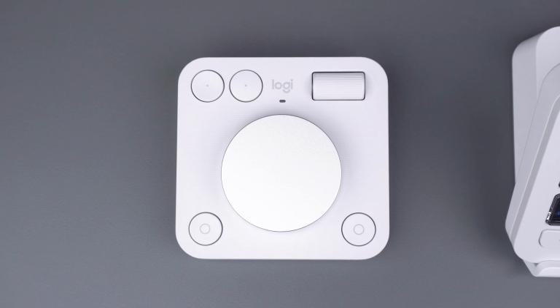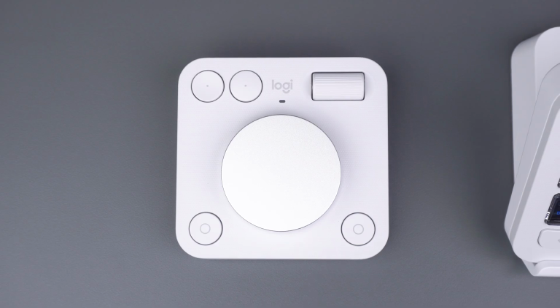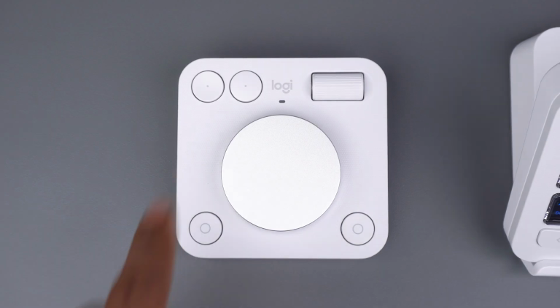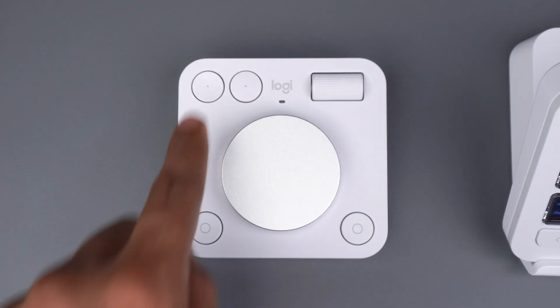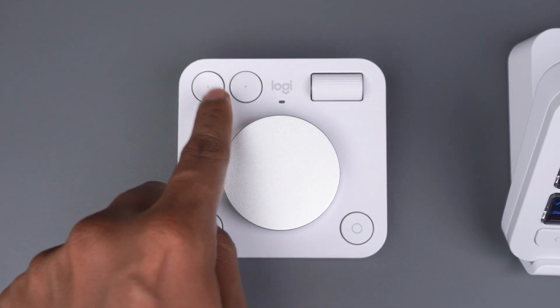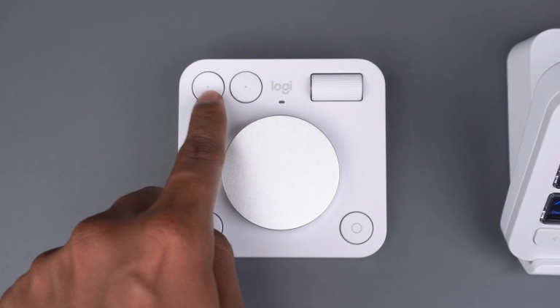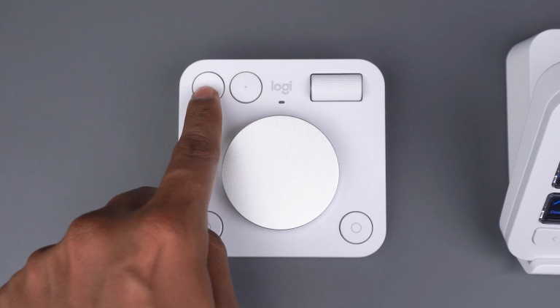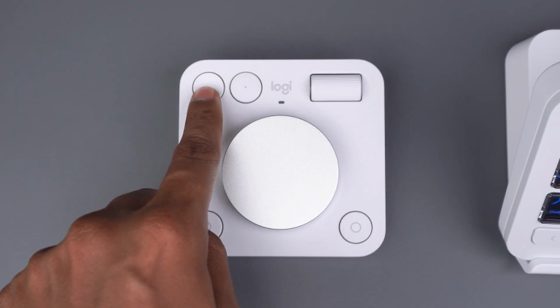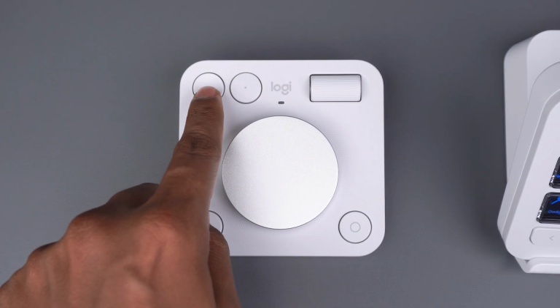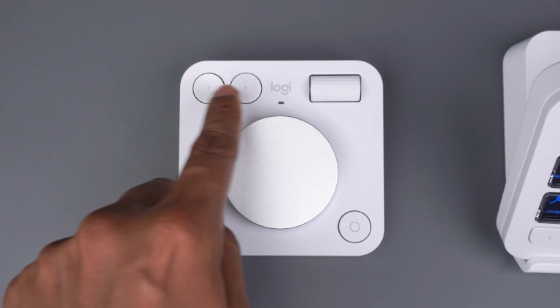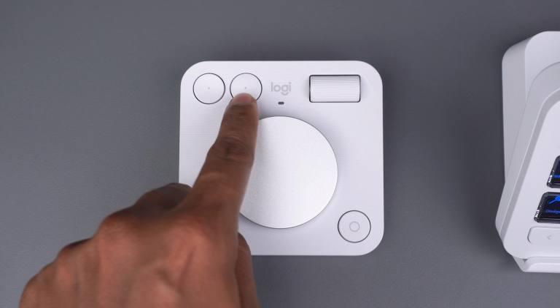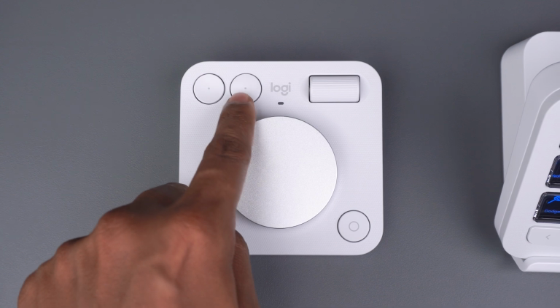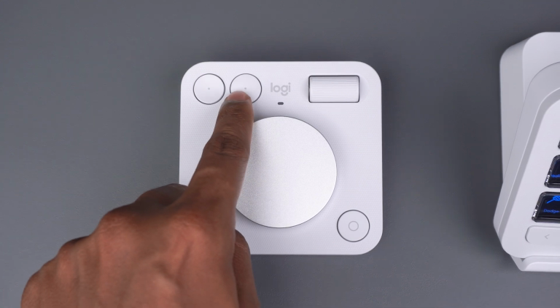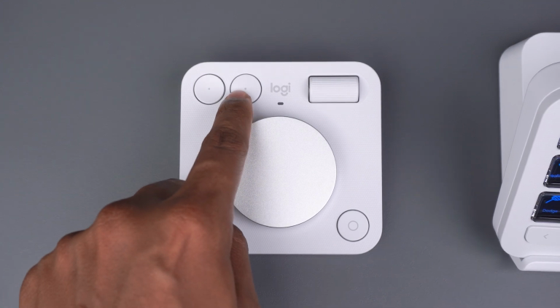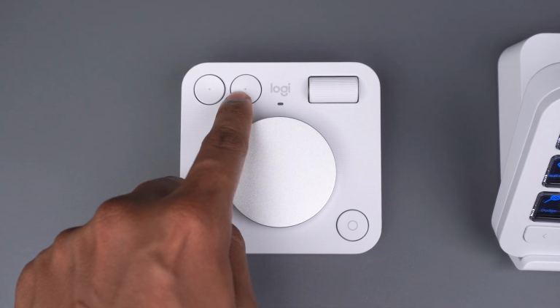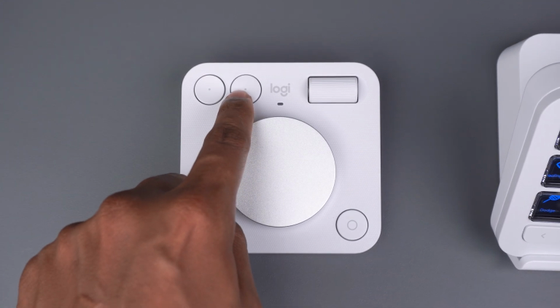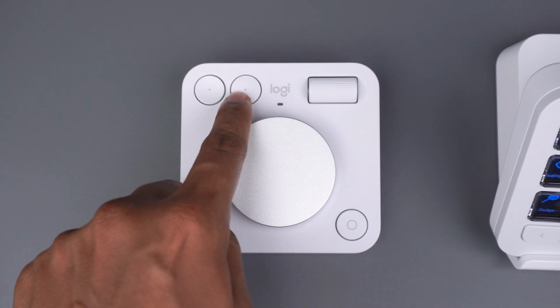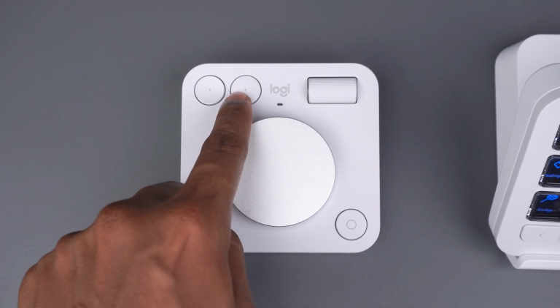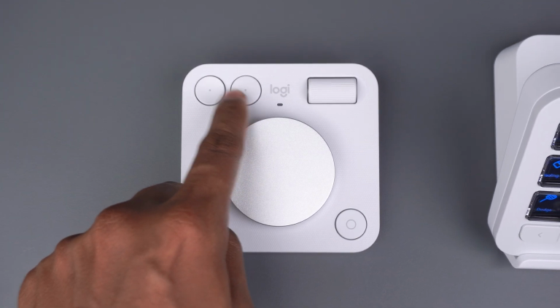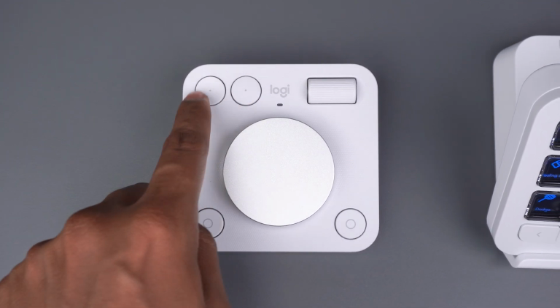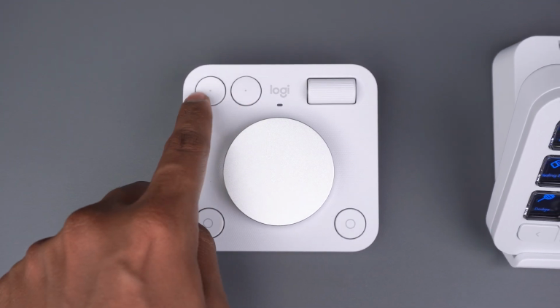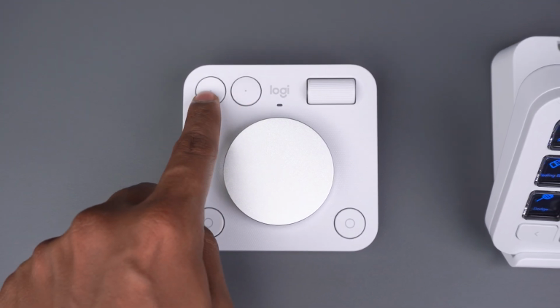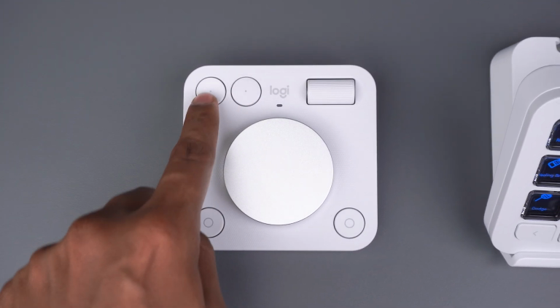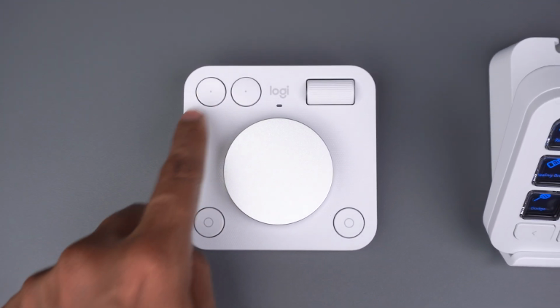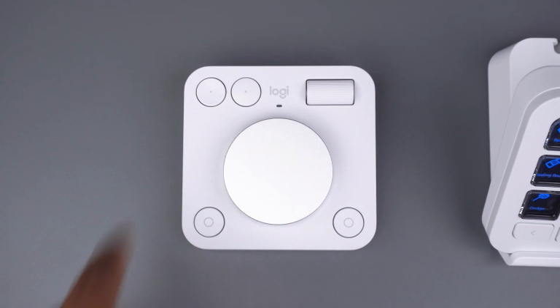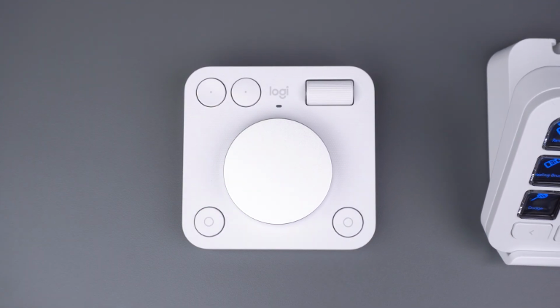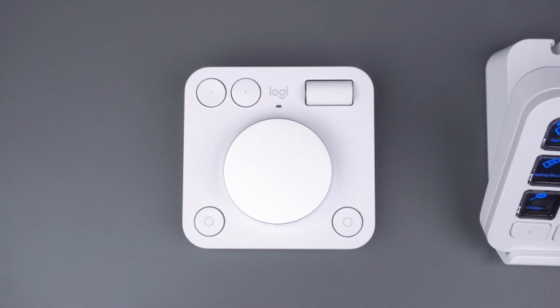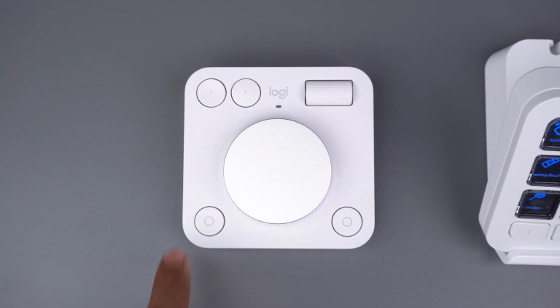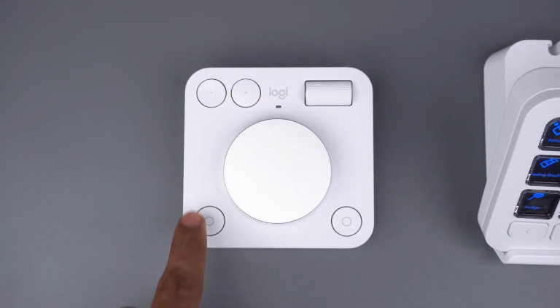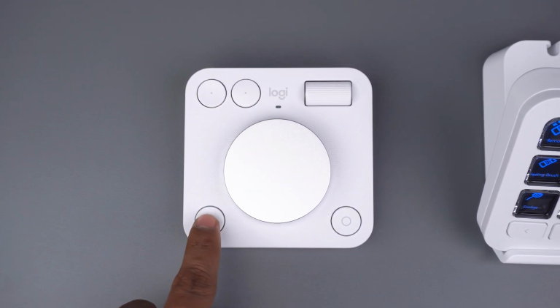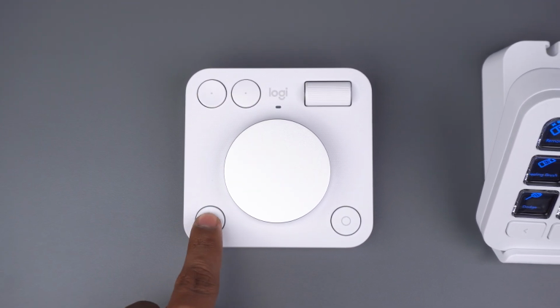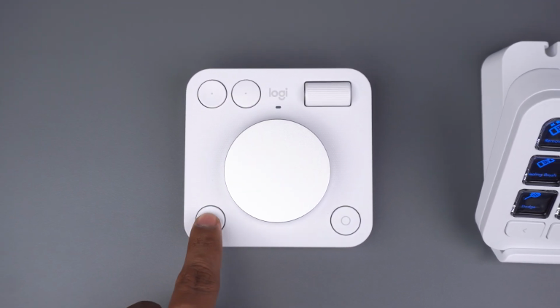The four customizable buttons on the dial pad can be programmed to perform actions like undo, redo, copy, paste, and more.